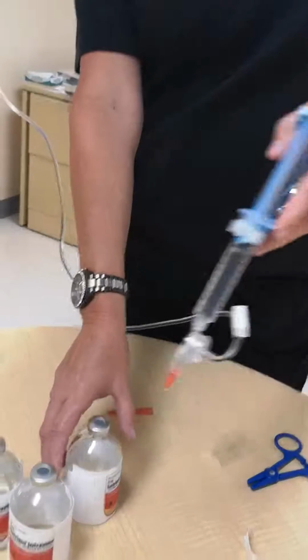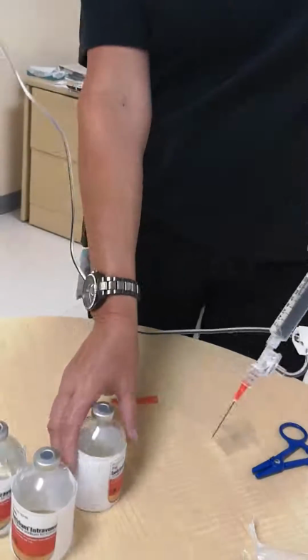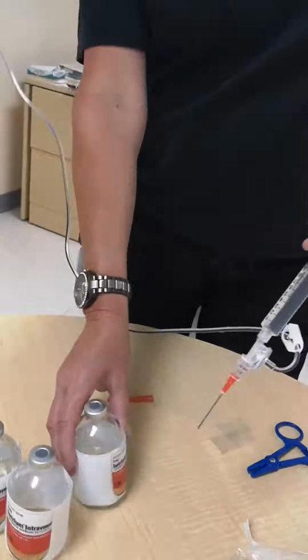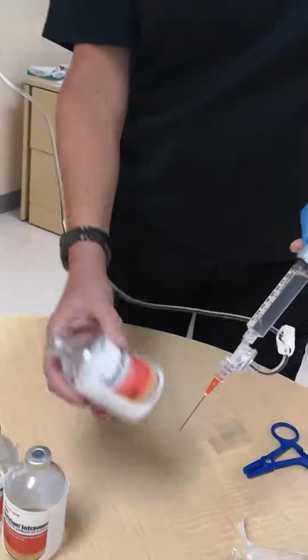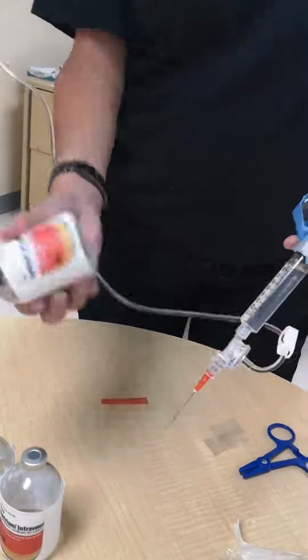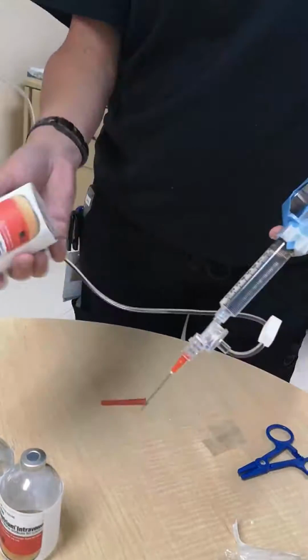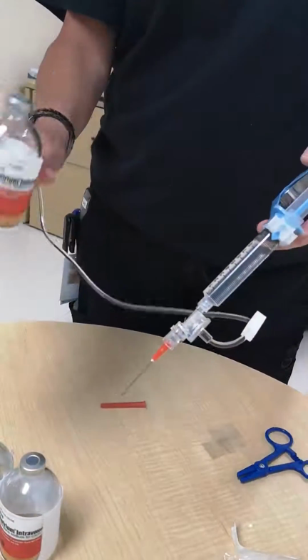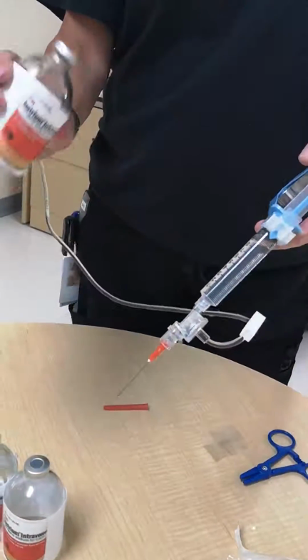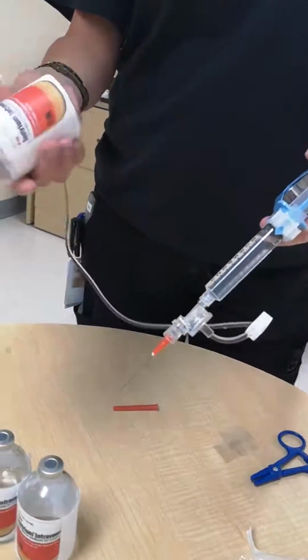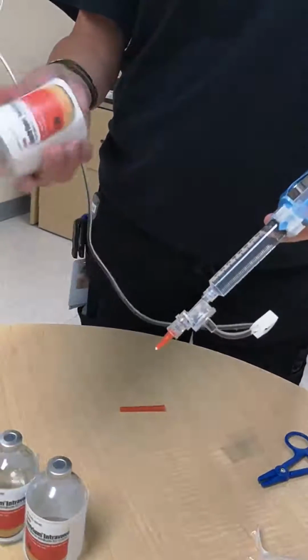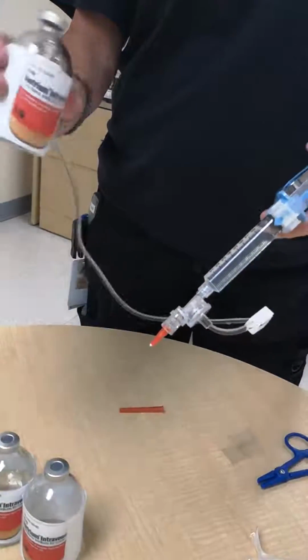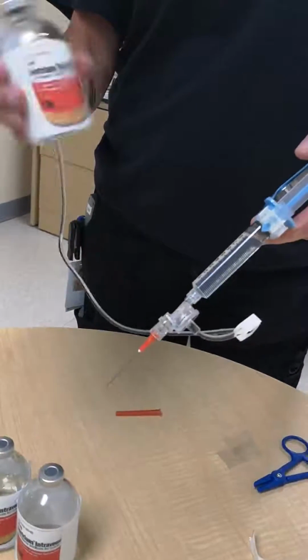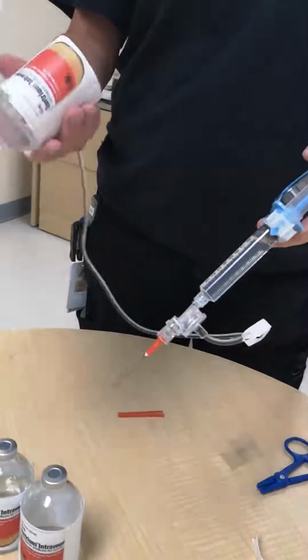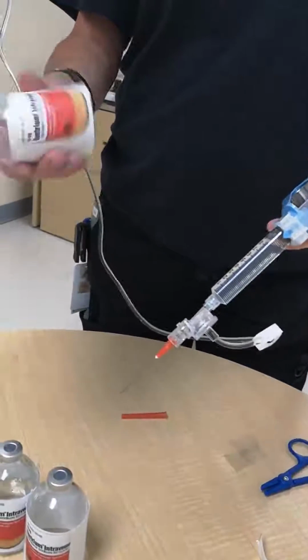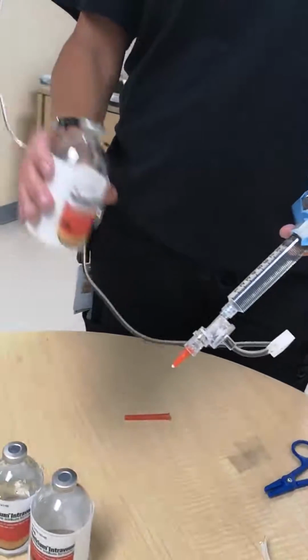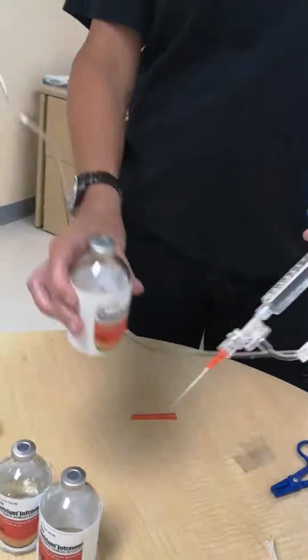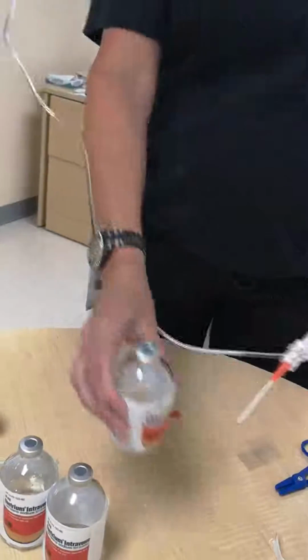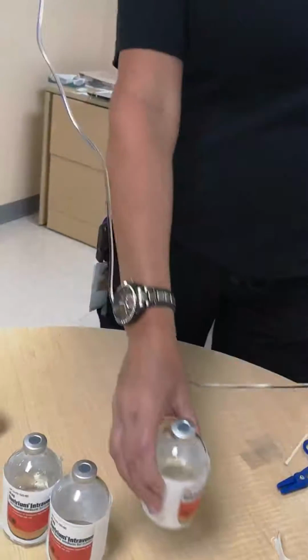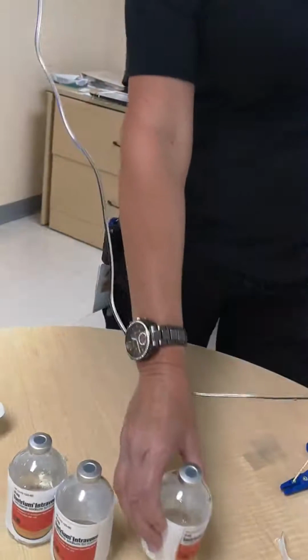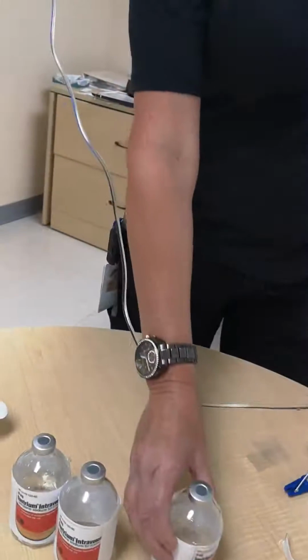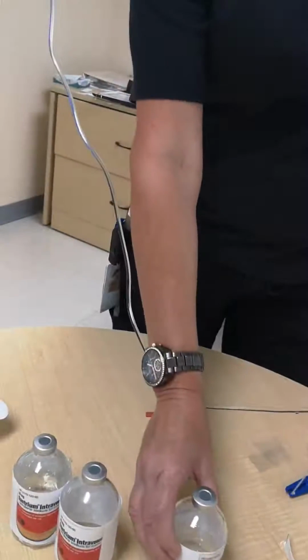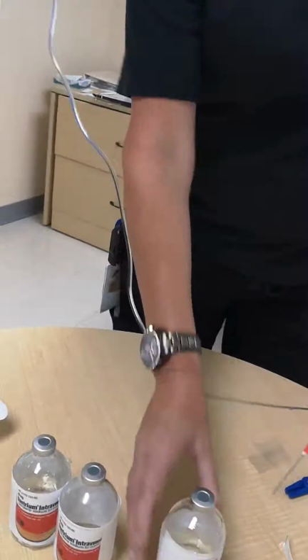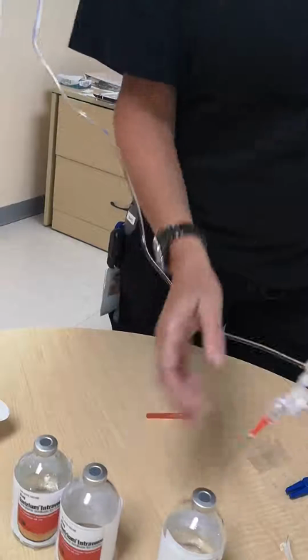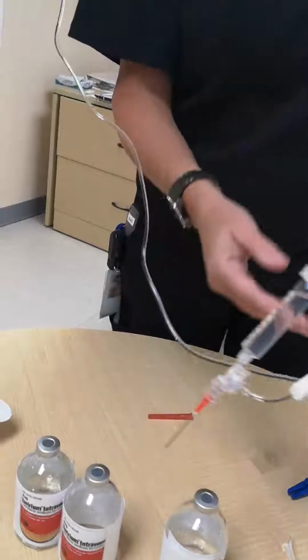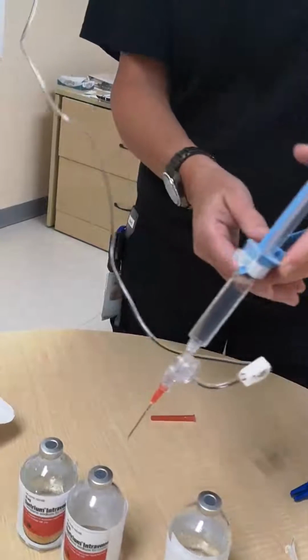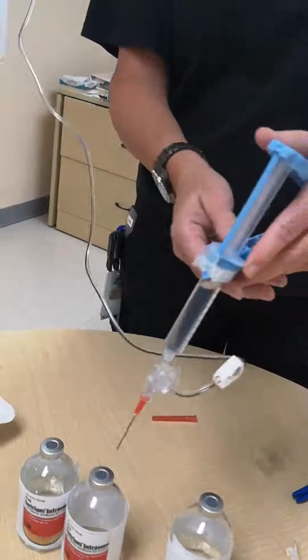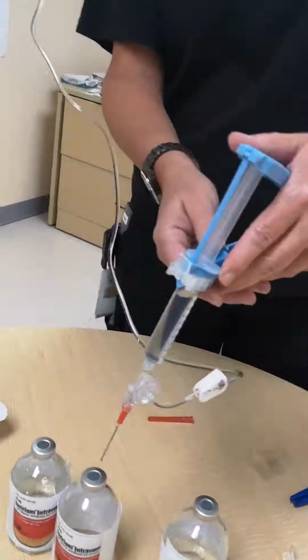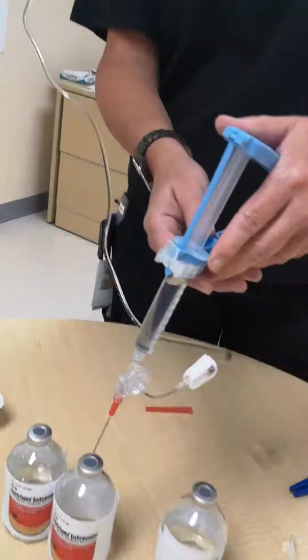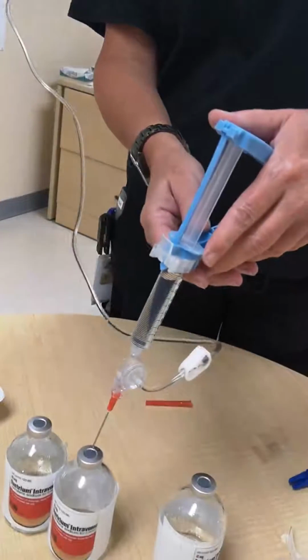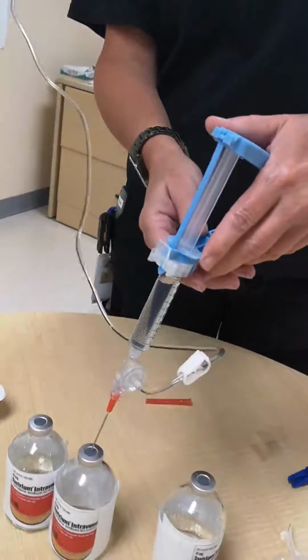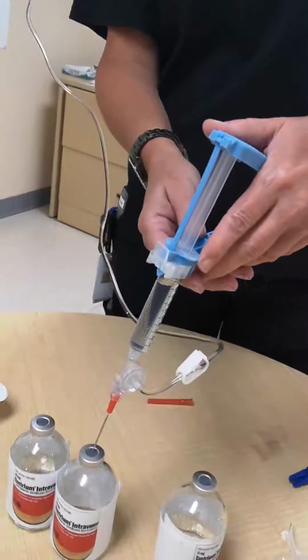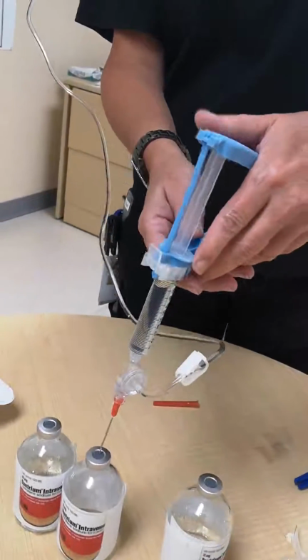Shake the vial until the solution is clear. The dantrolene is now ready to be delivered.